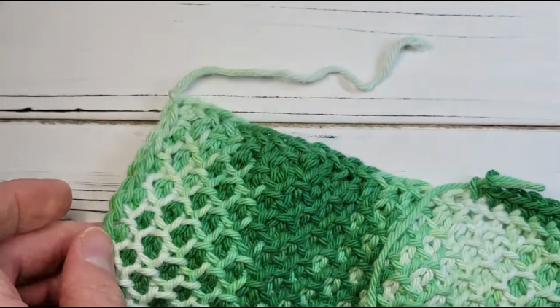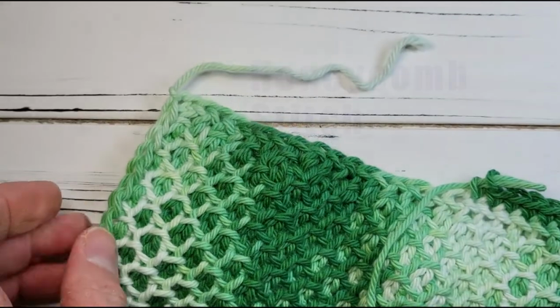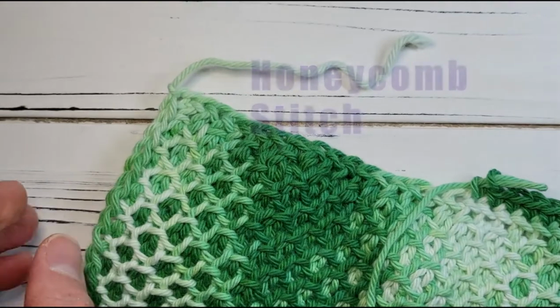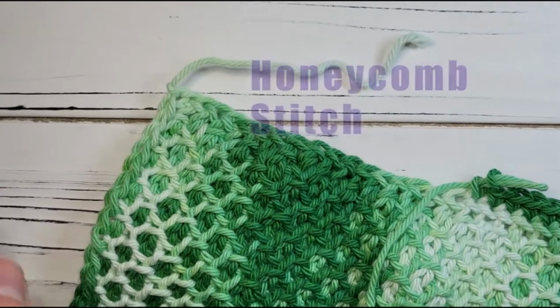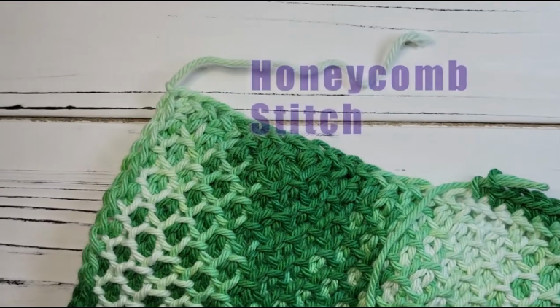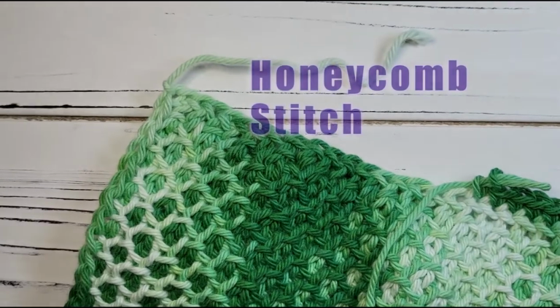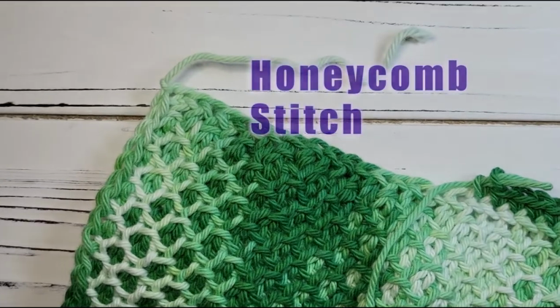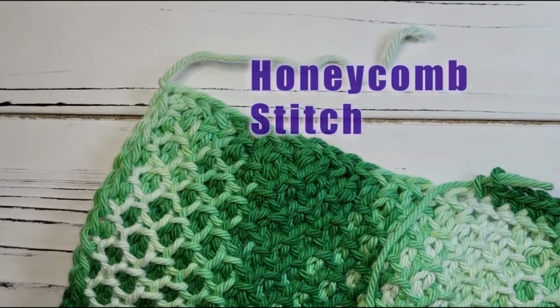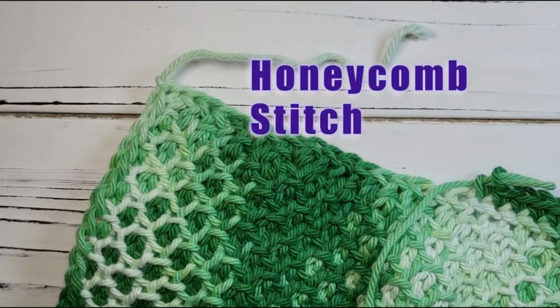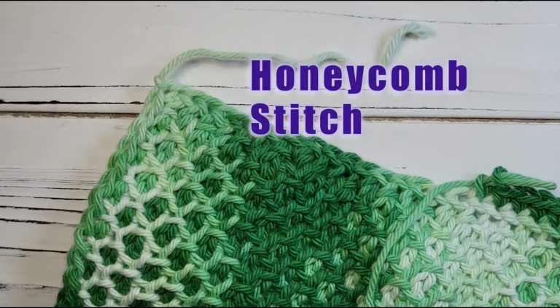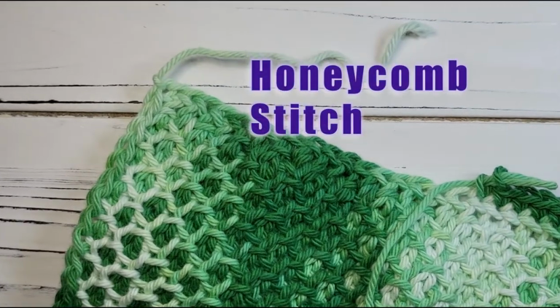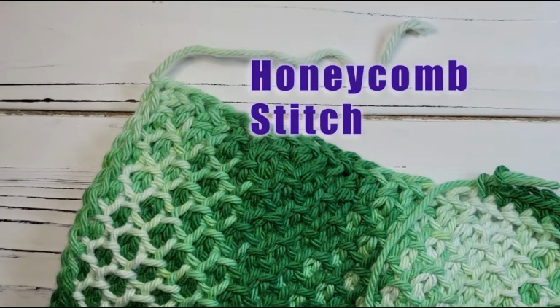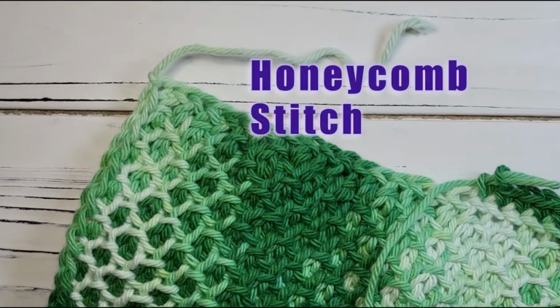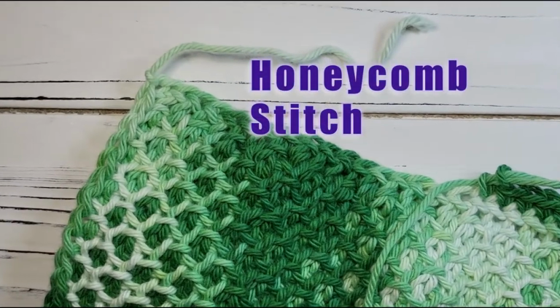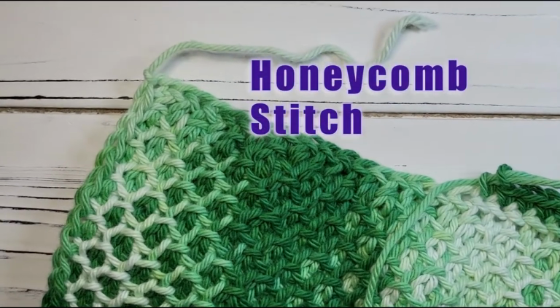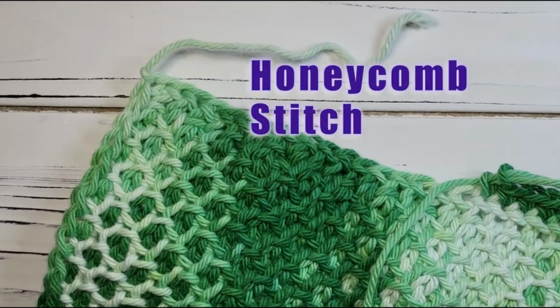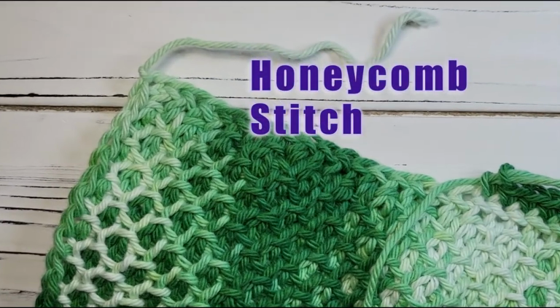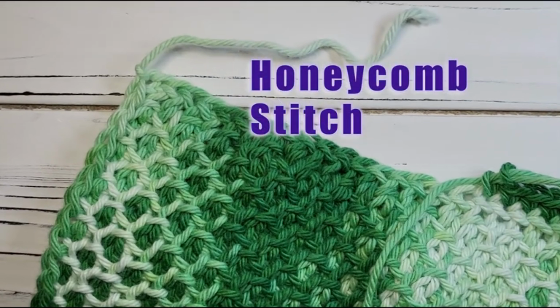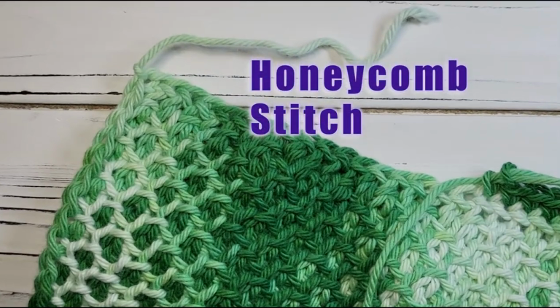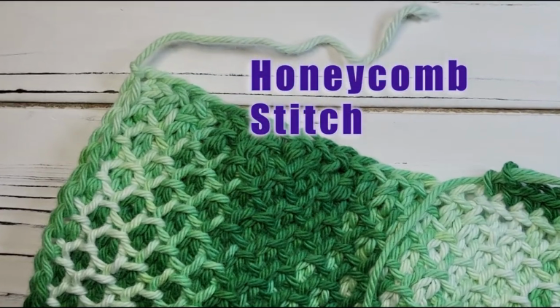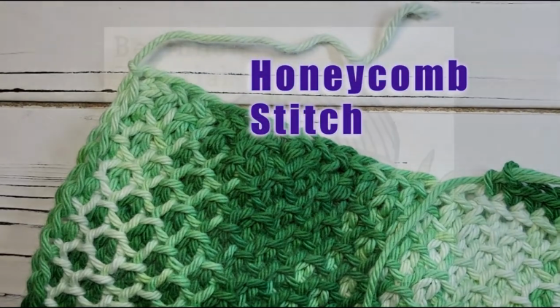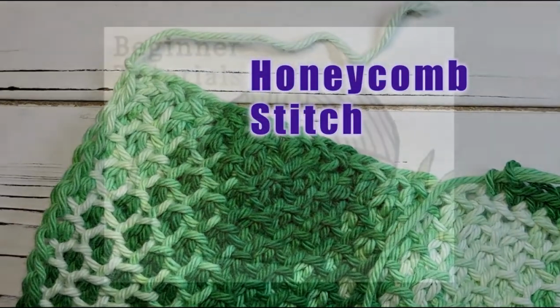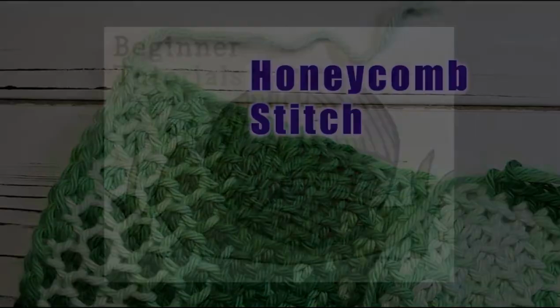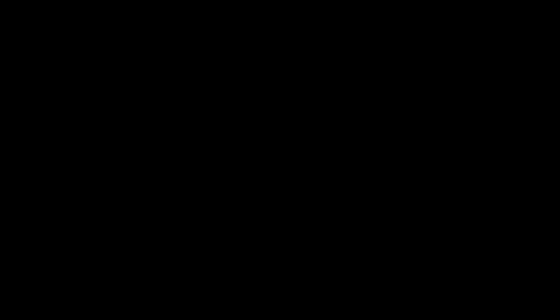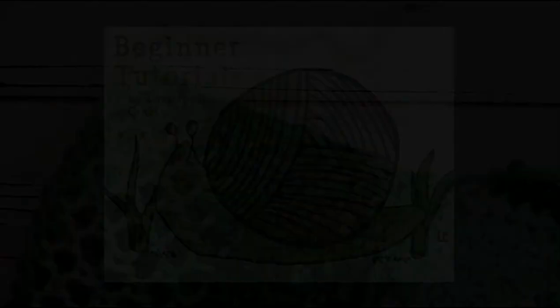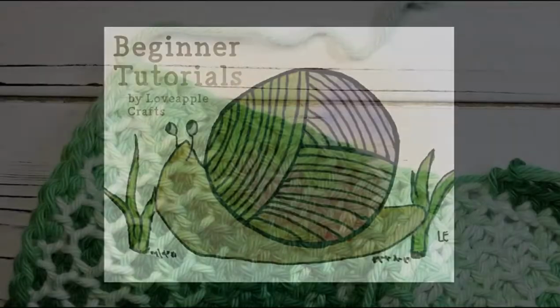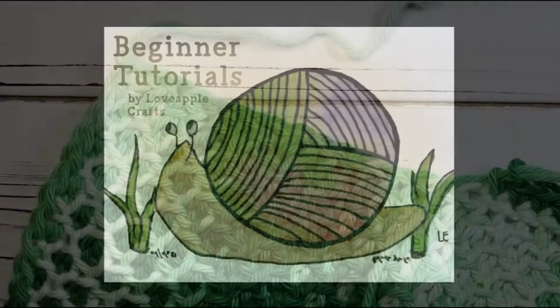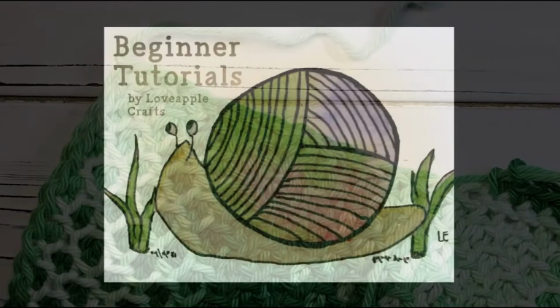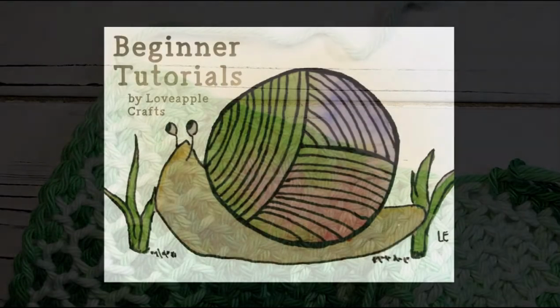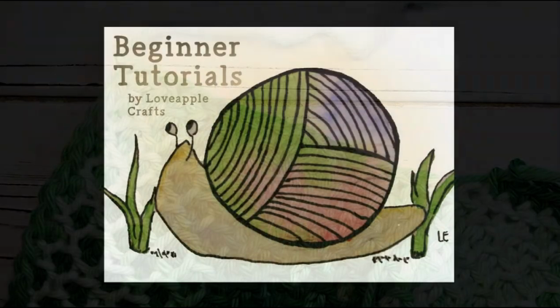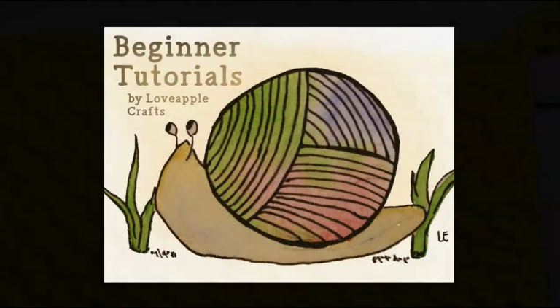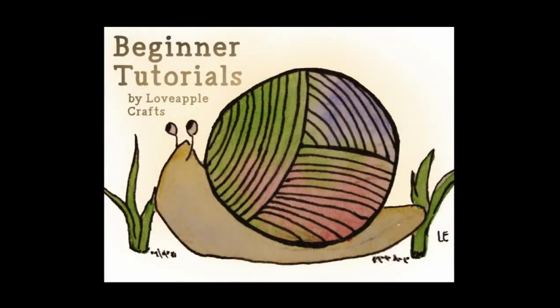I hope this video helped you master honeycomb stitch. Thank you for watching.